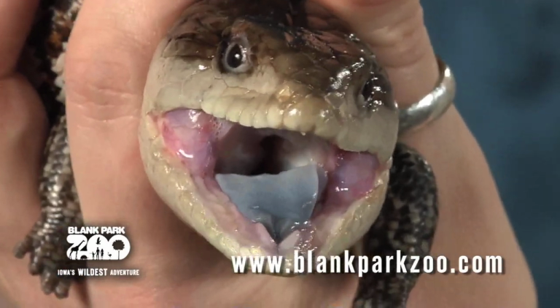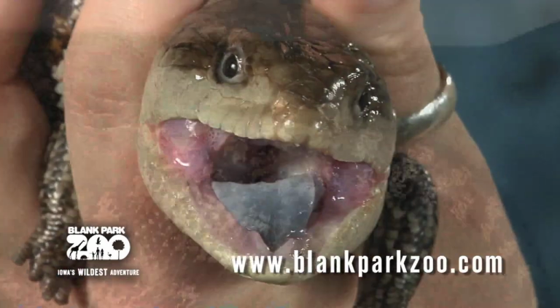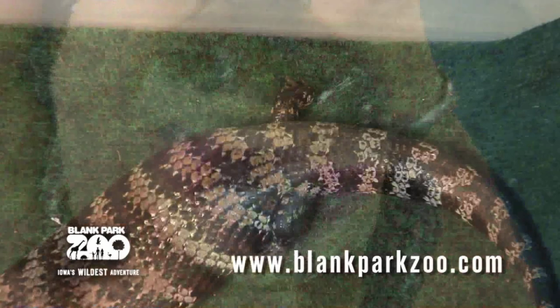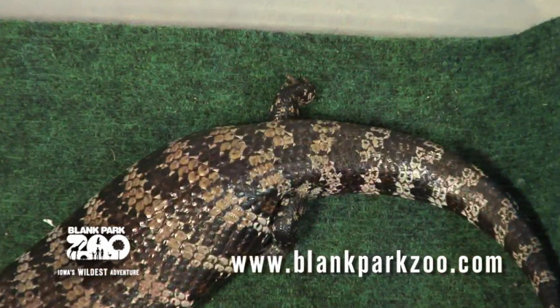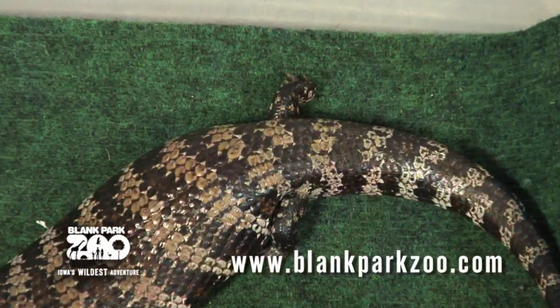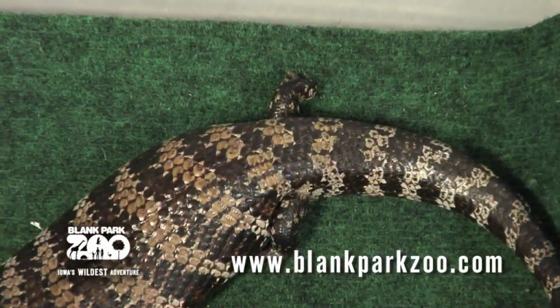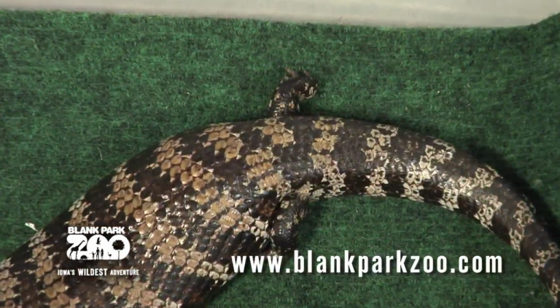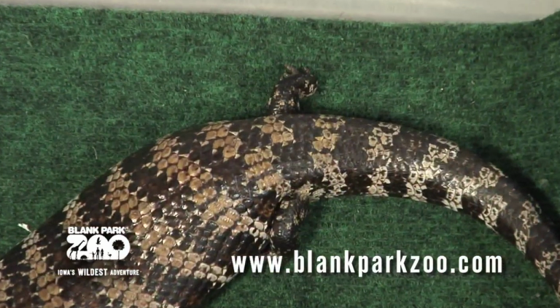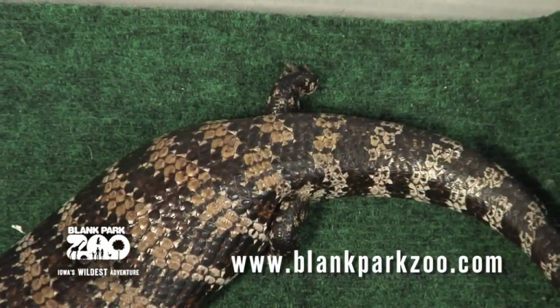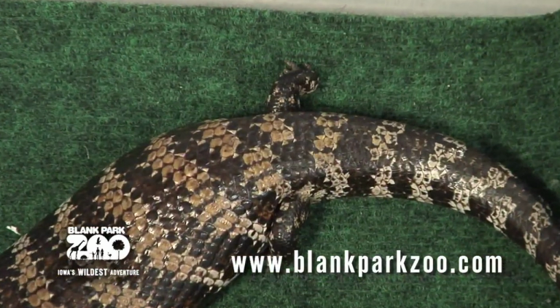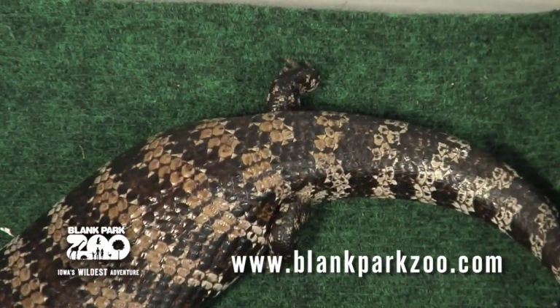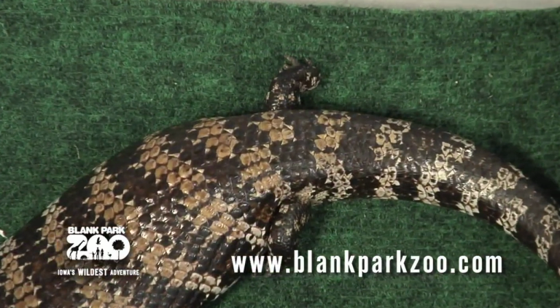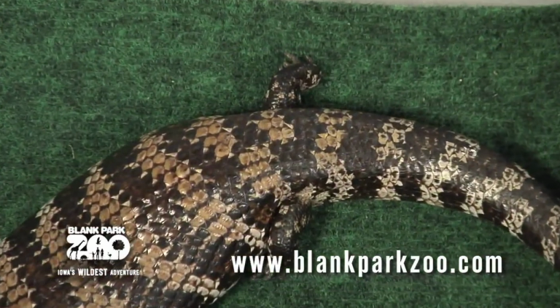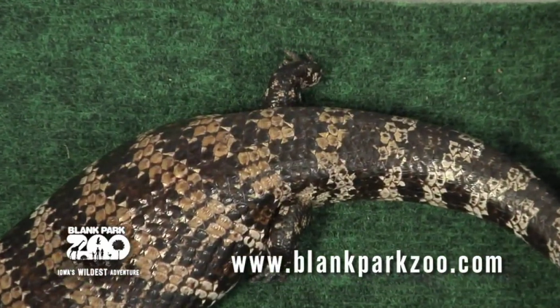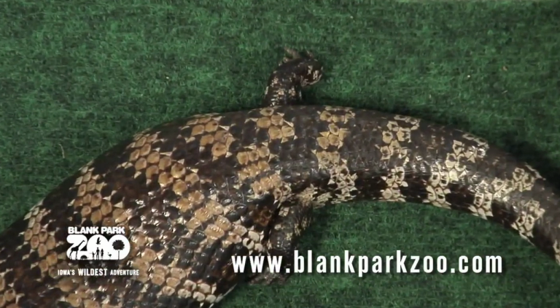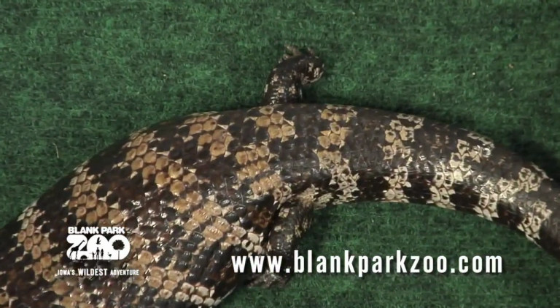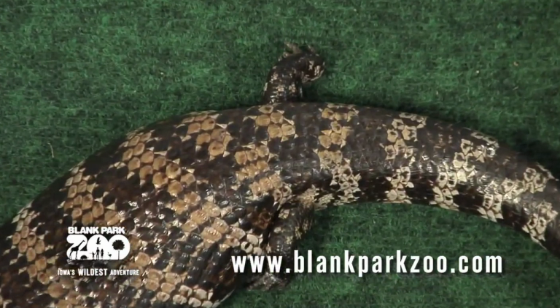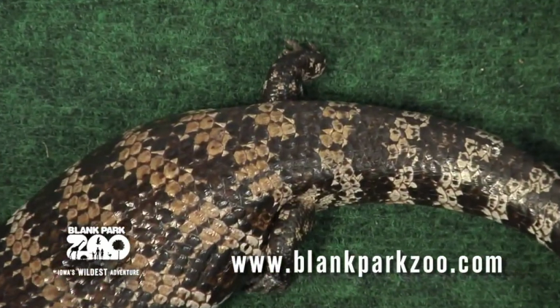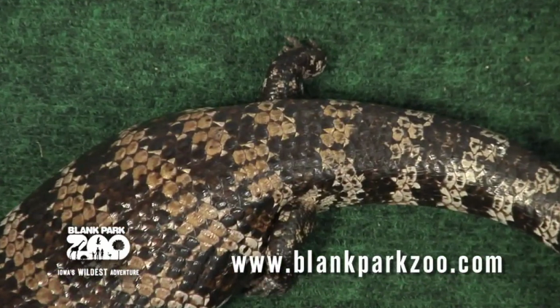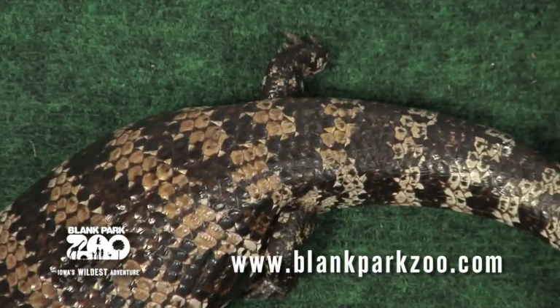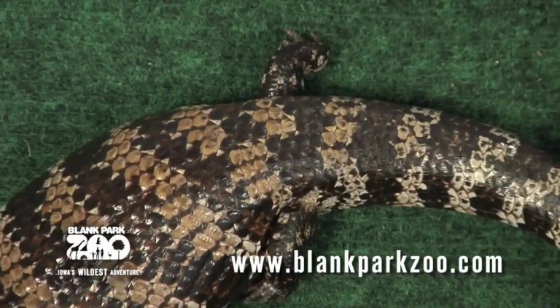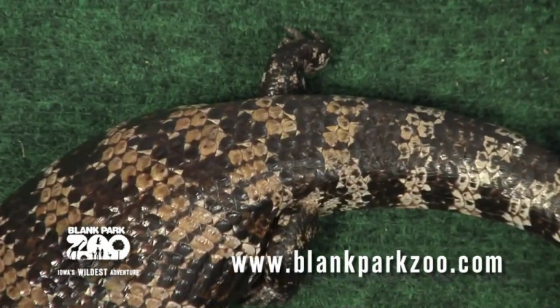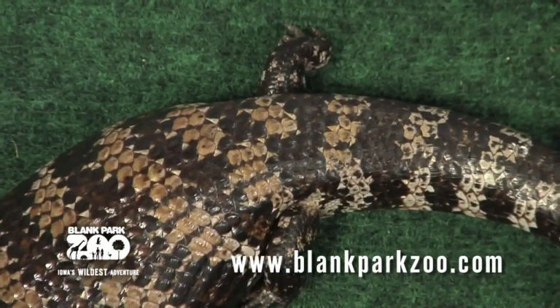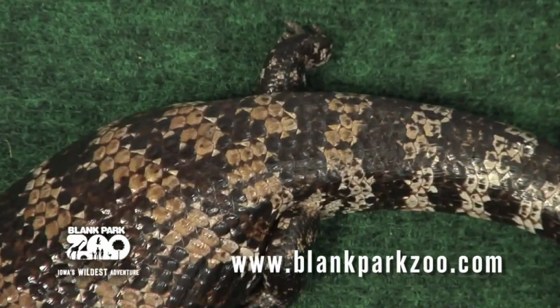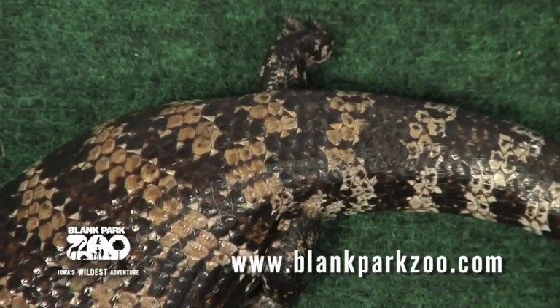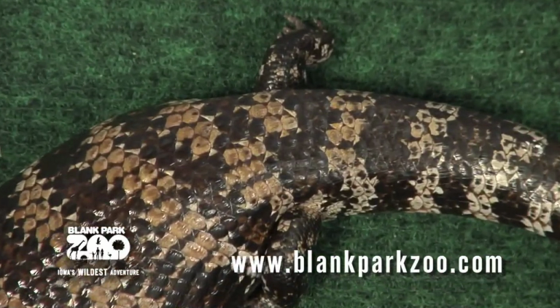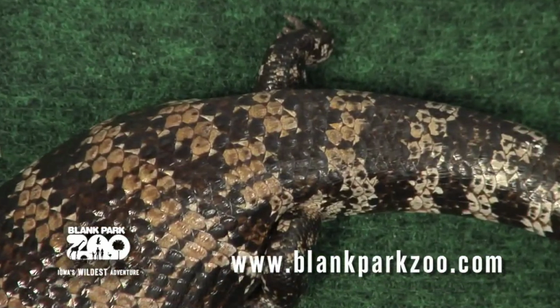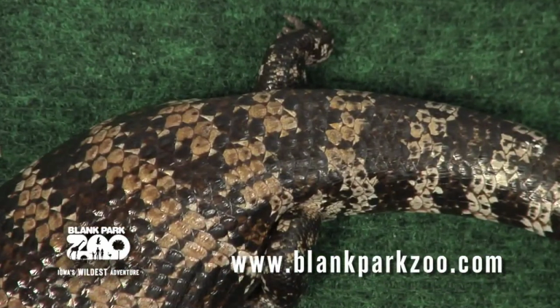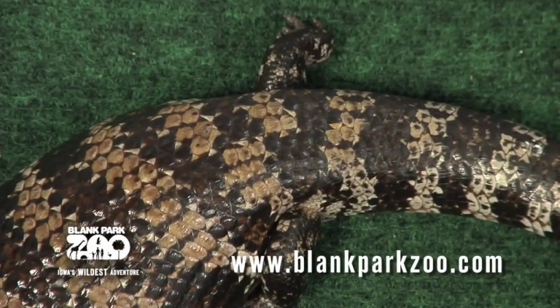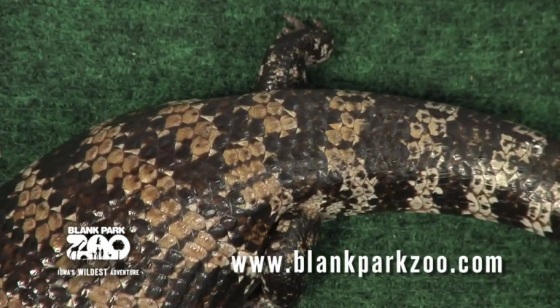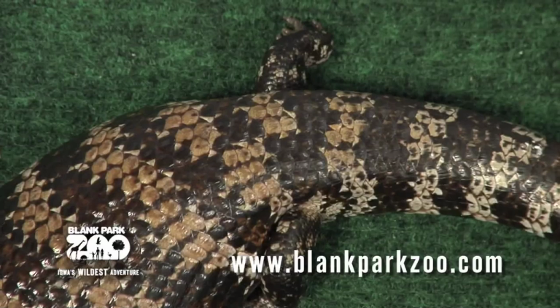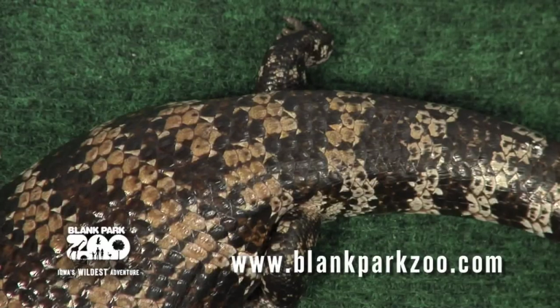Skinks have rather heavy tails and short limbs, characteristics that enhance their ground-dwelling and burrowing lifestyle.